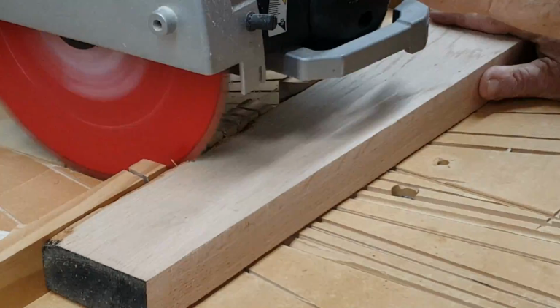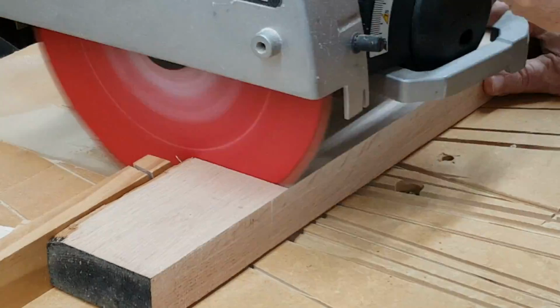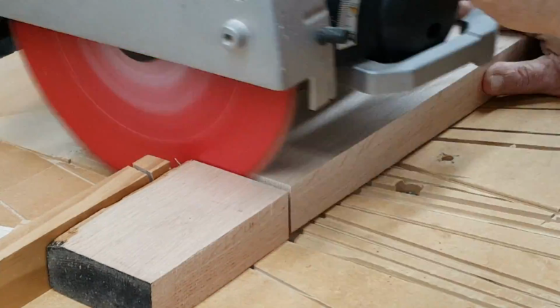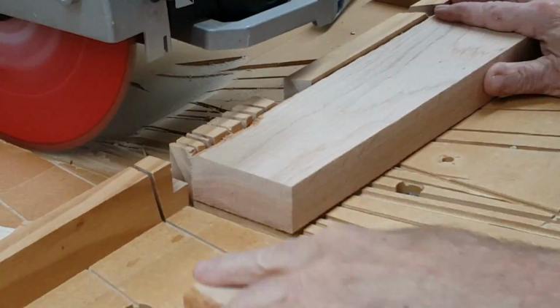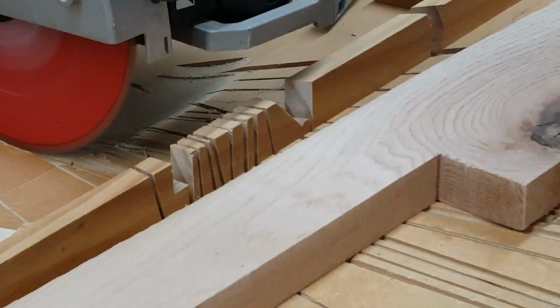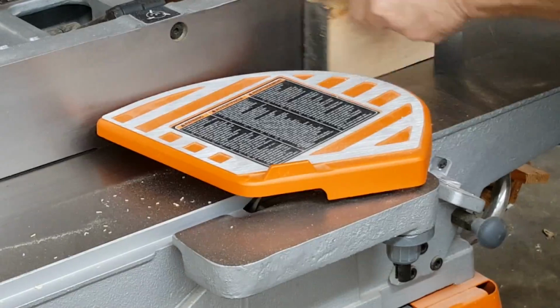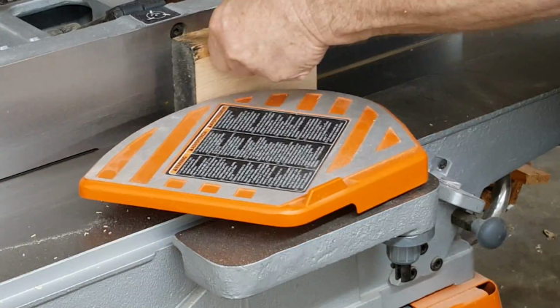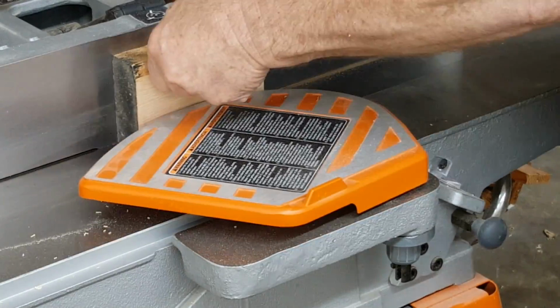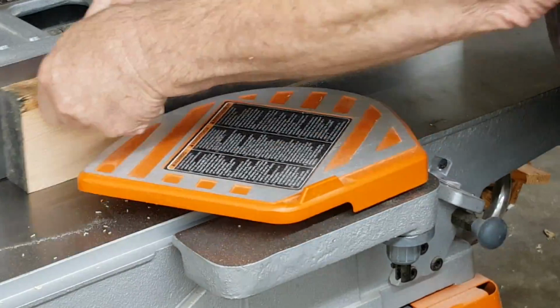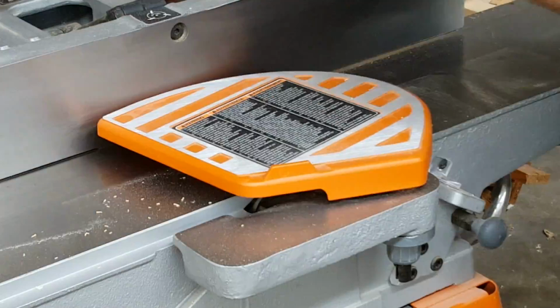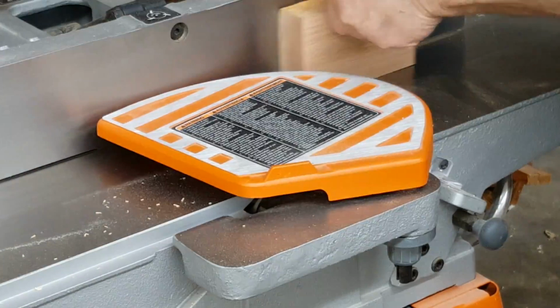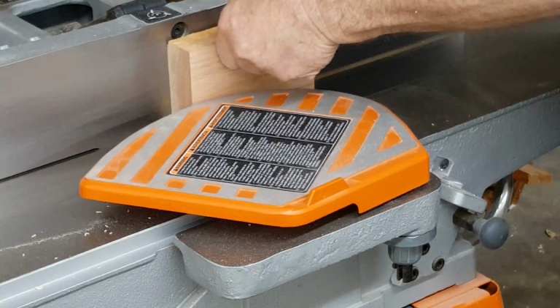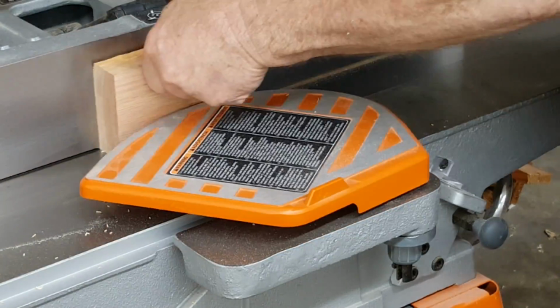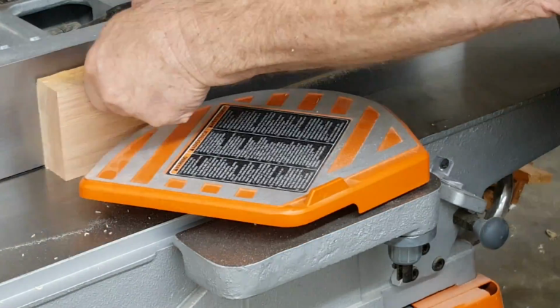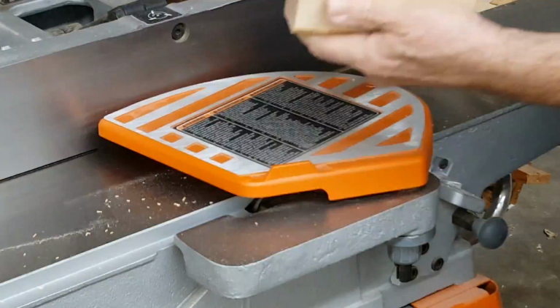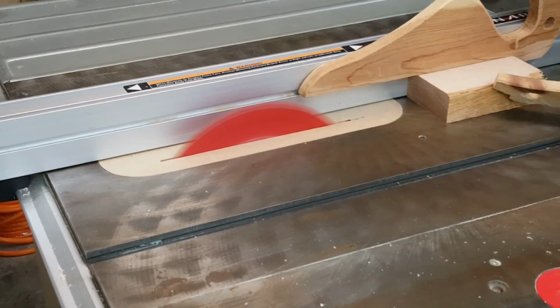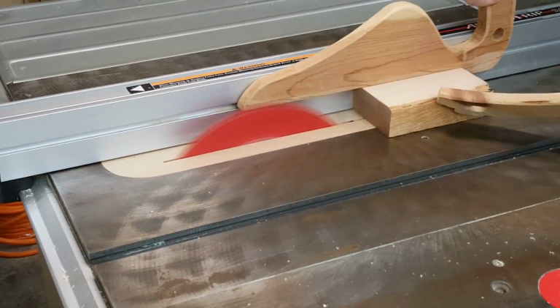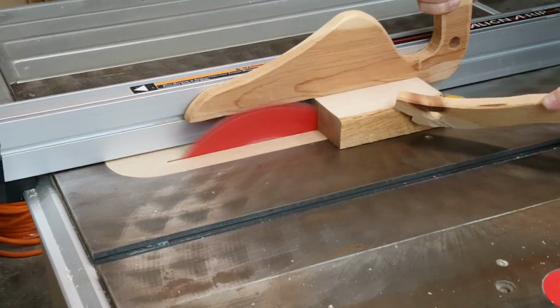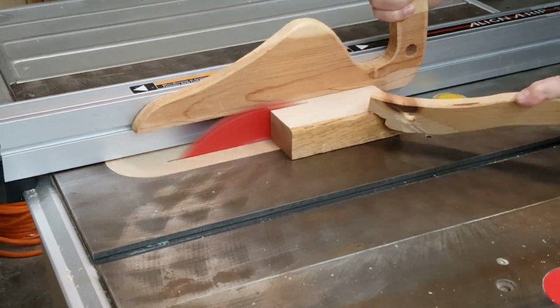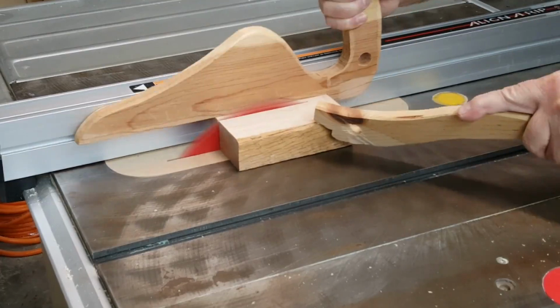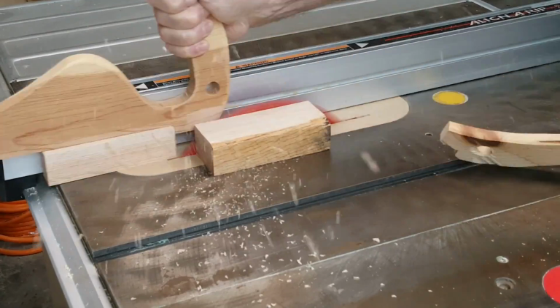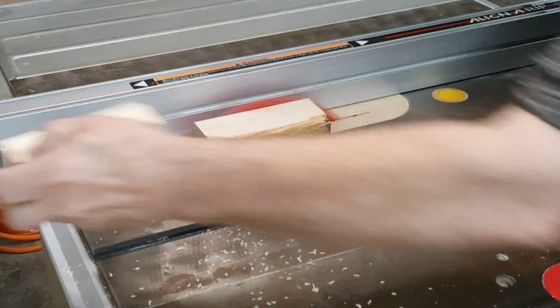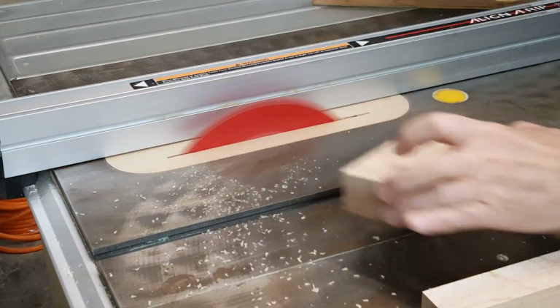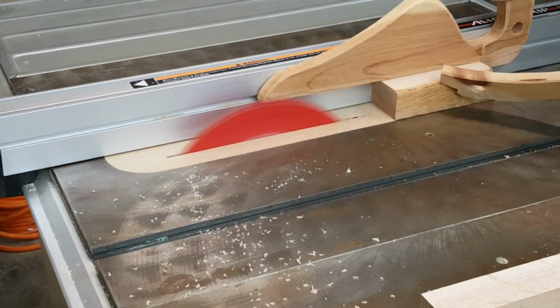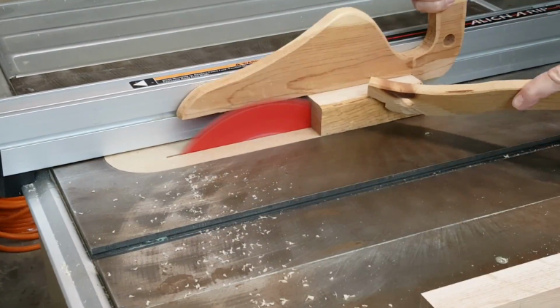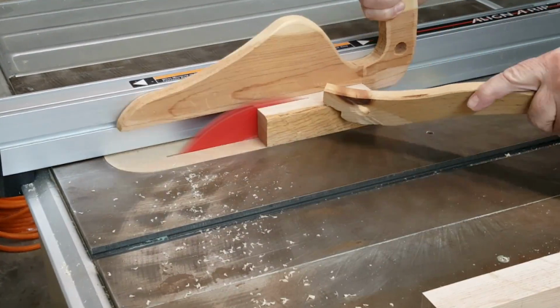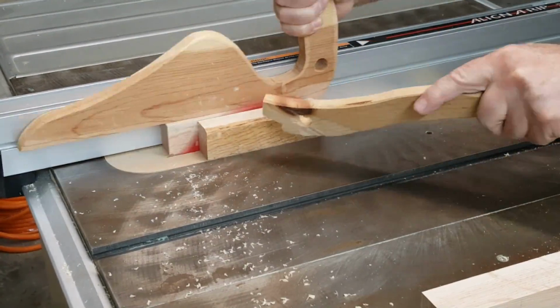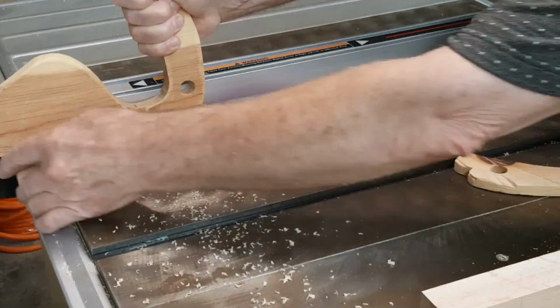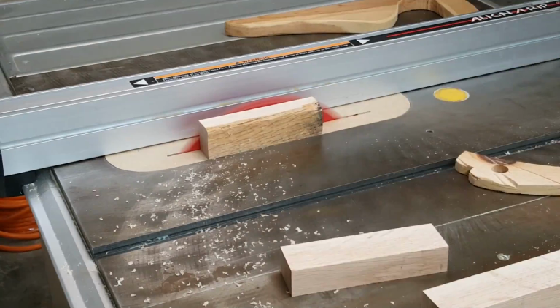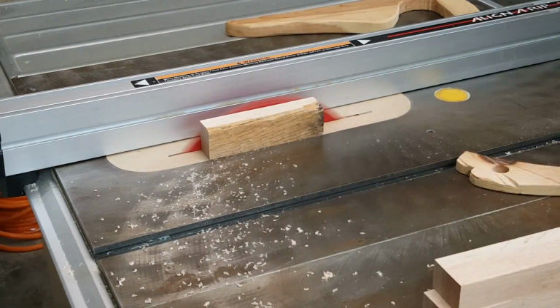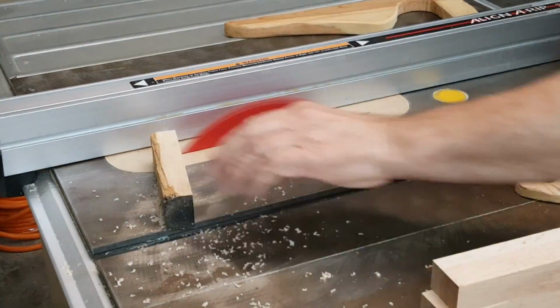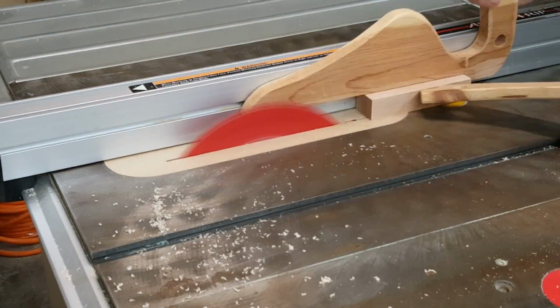Most of the pieces are plywood, but the upper and lower guides, which slide on the resin strips, are the same red oak as the rail.